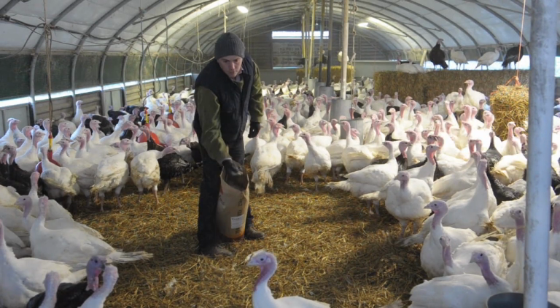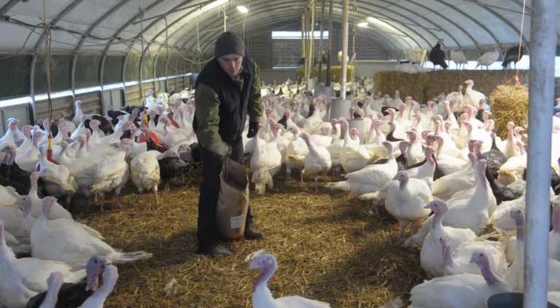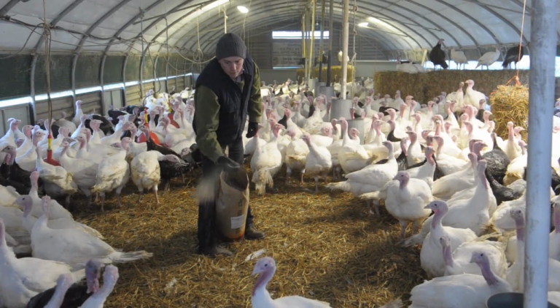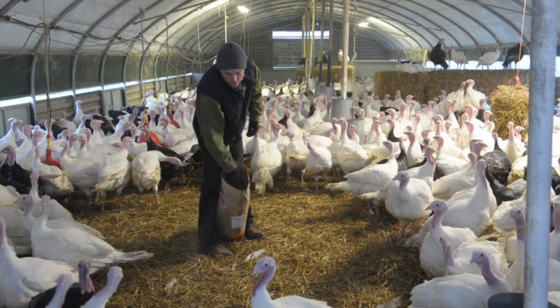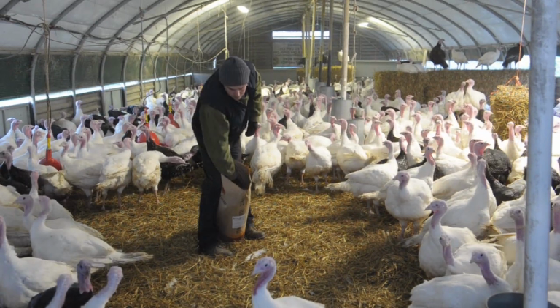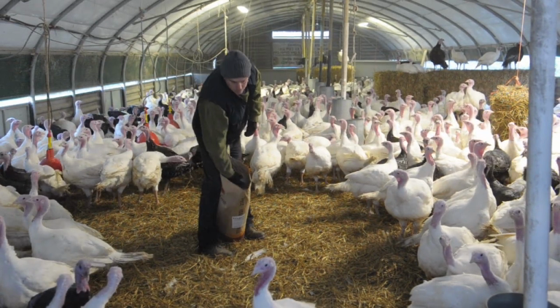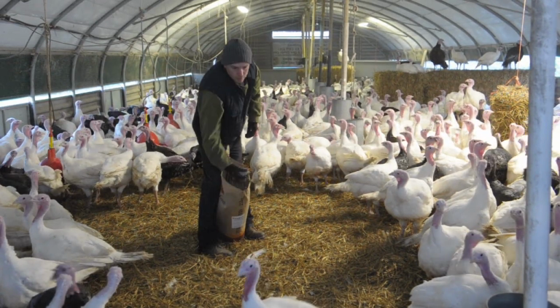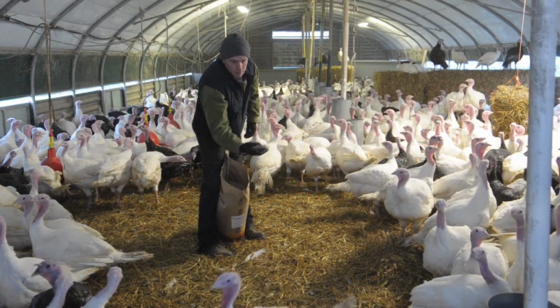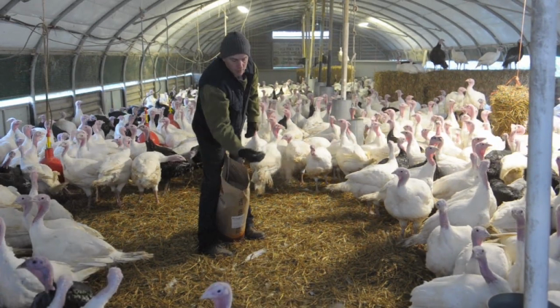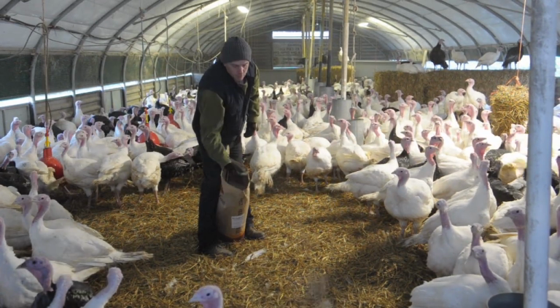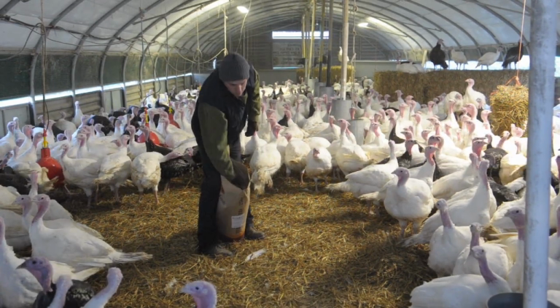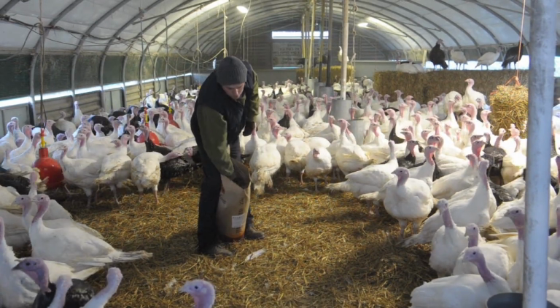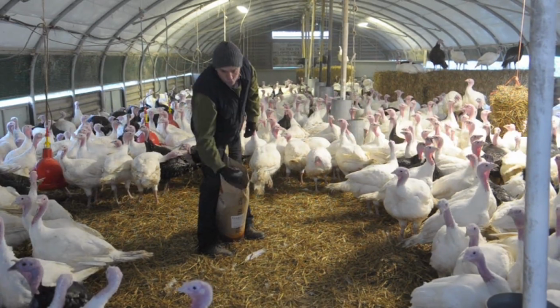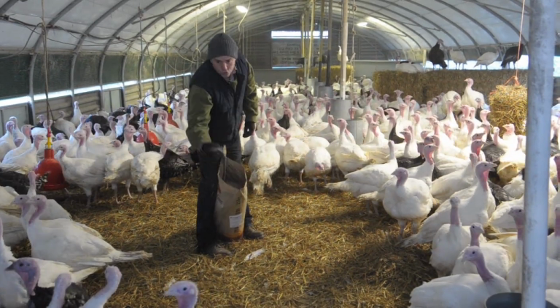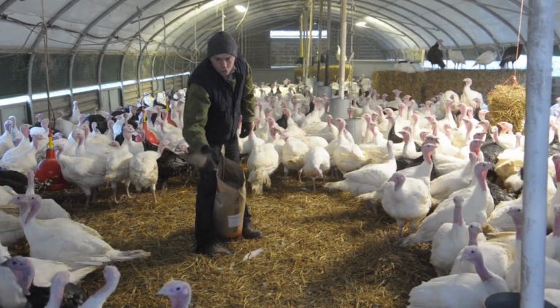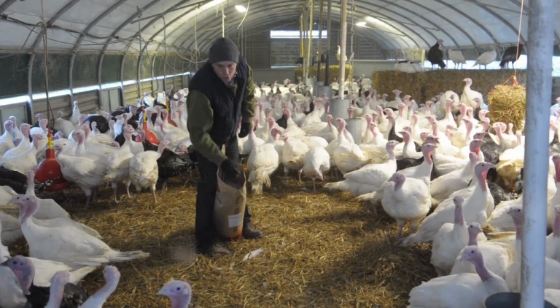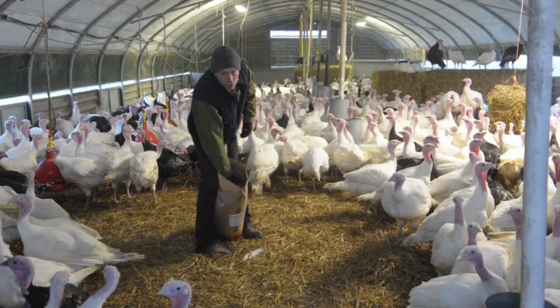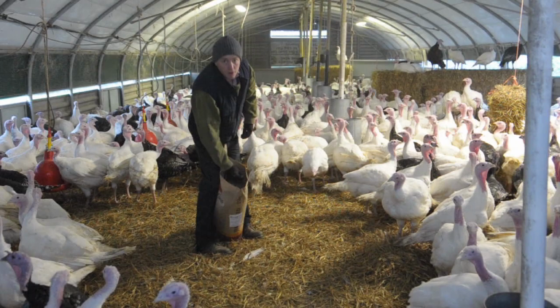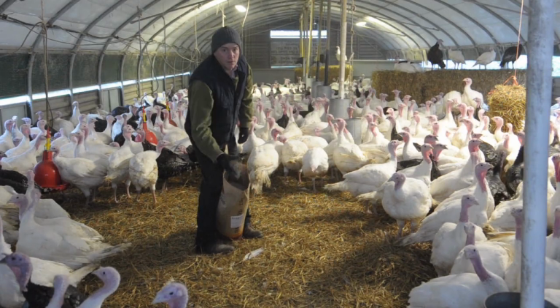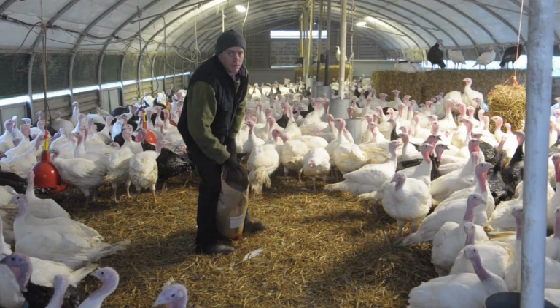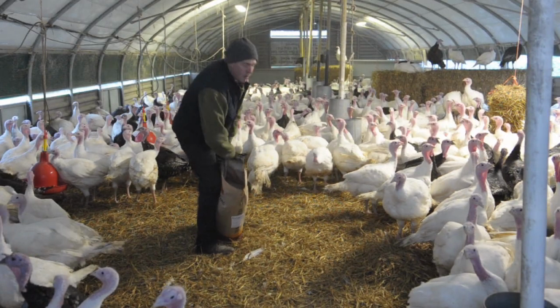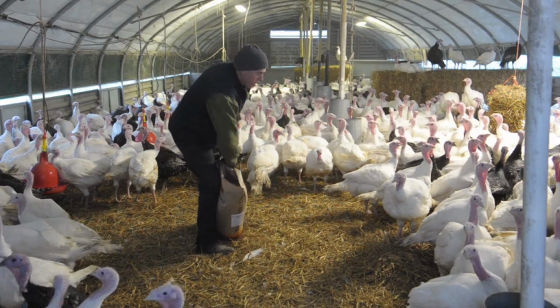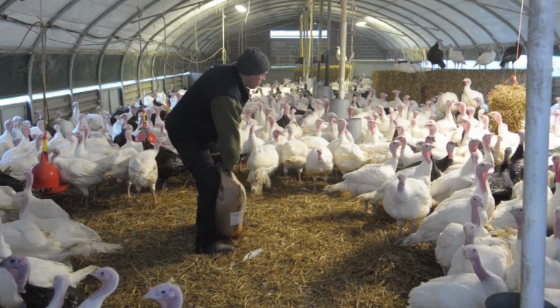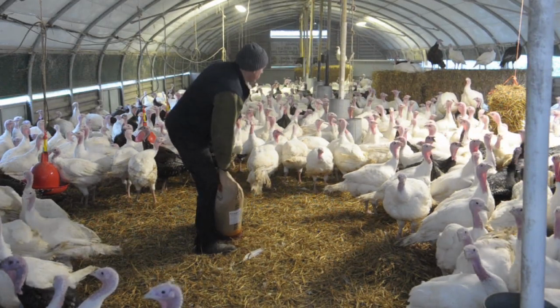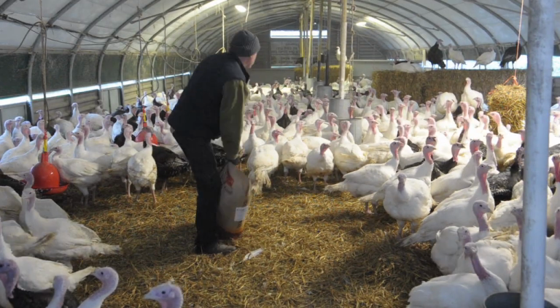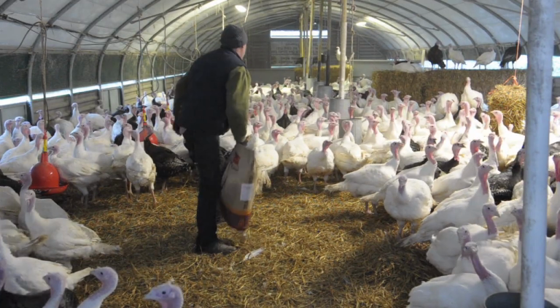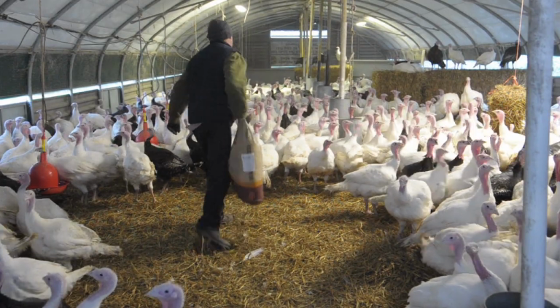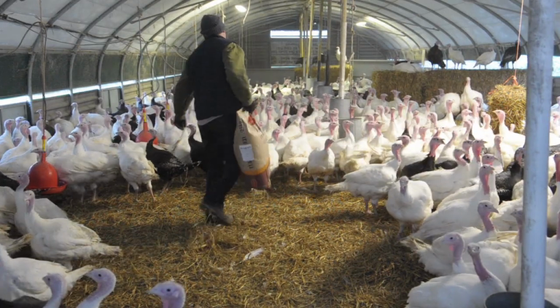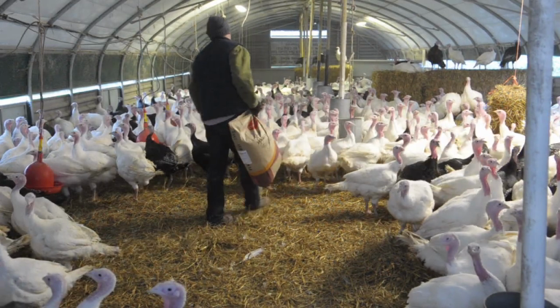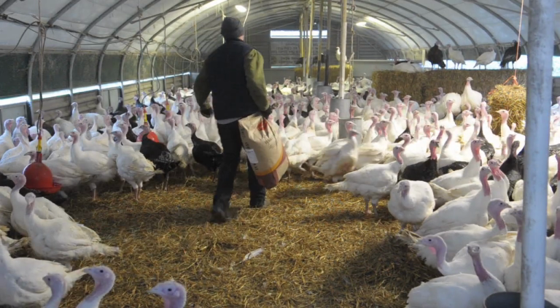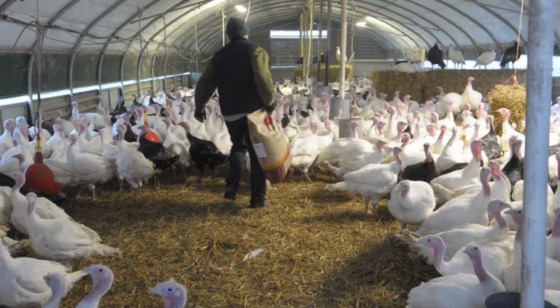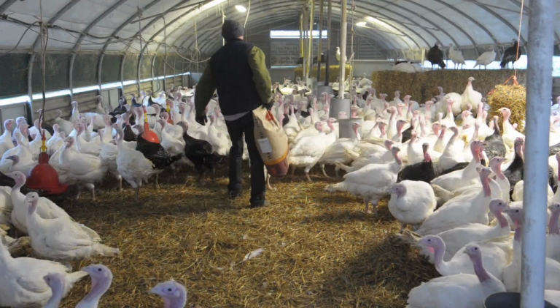They're out on their own, don't they? They come in in September. We buy them in August, September. We buy some at one day old and we buy more at five weeks old.